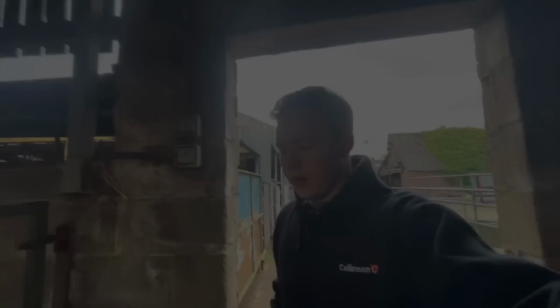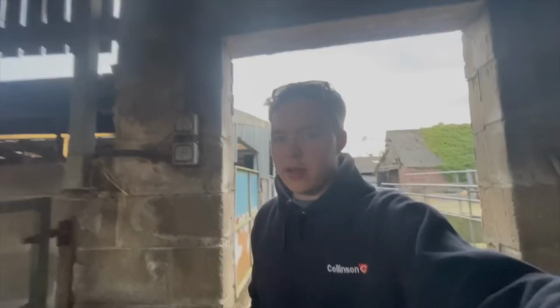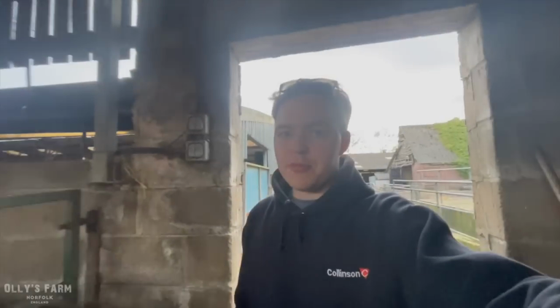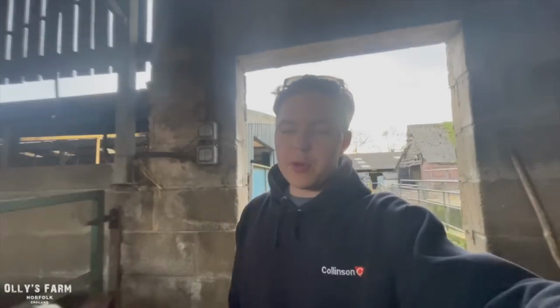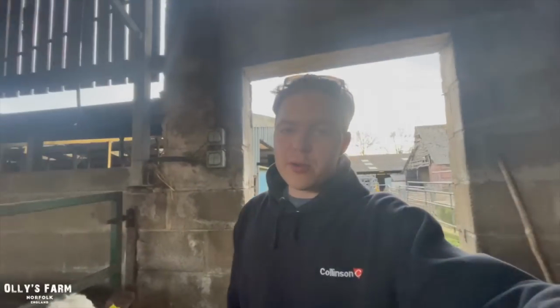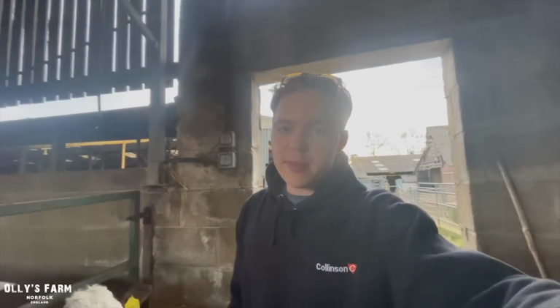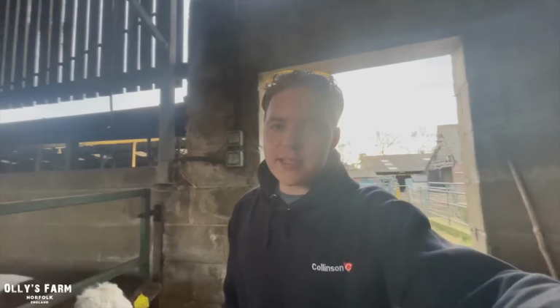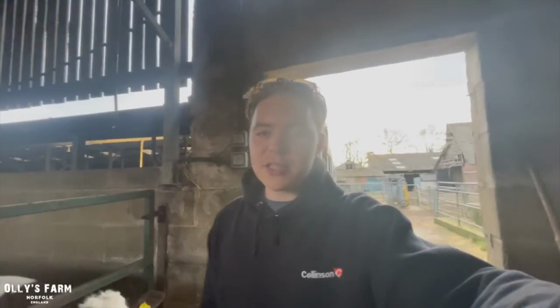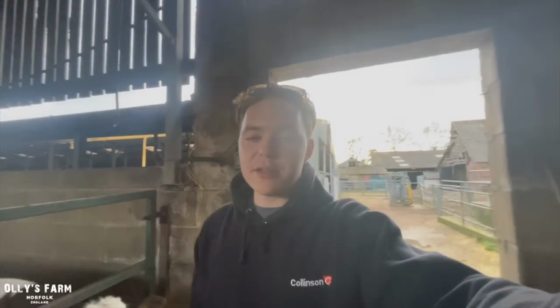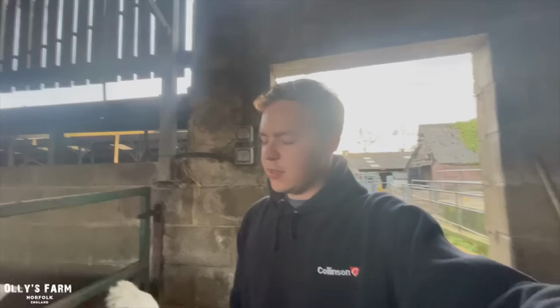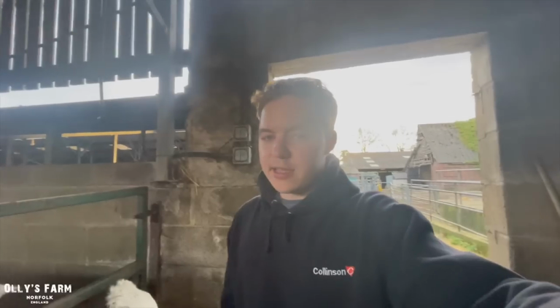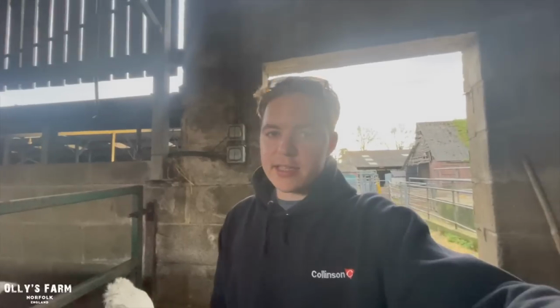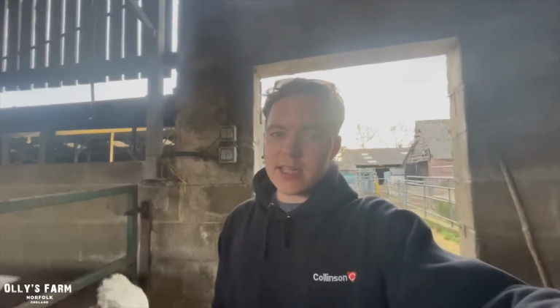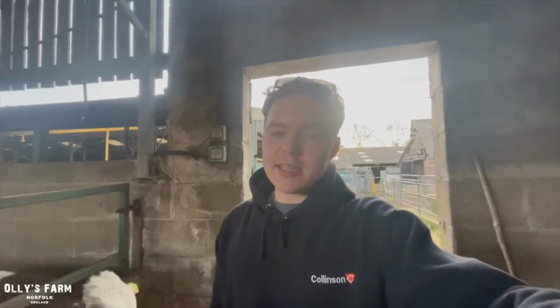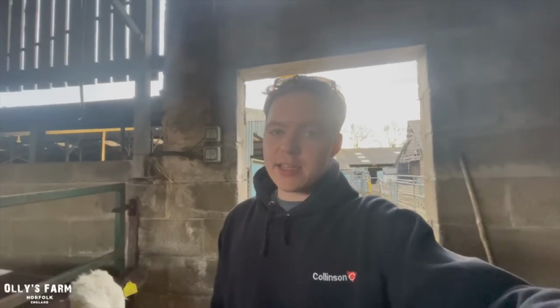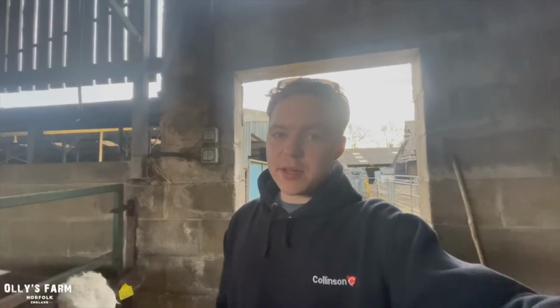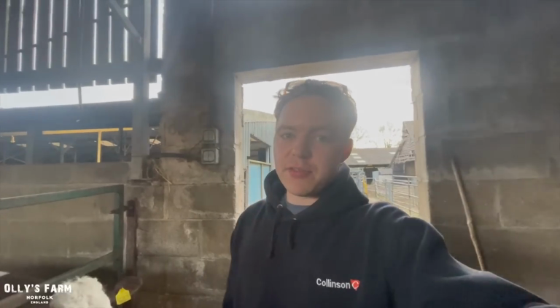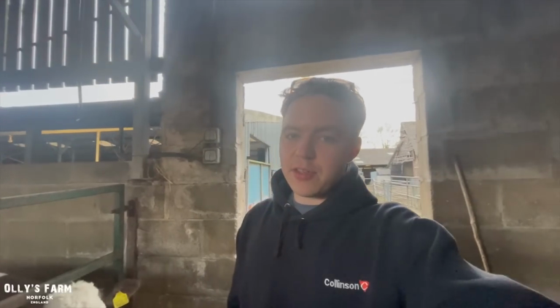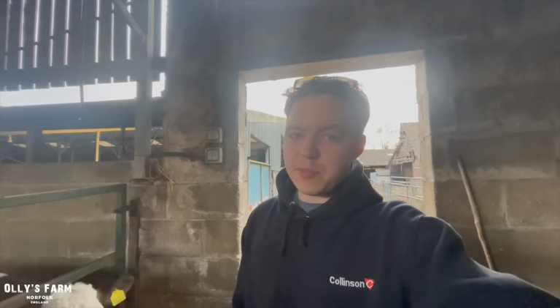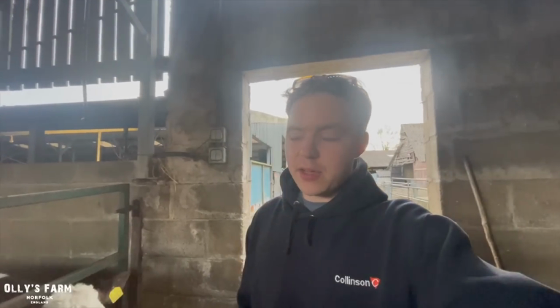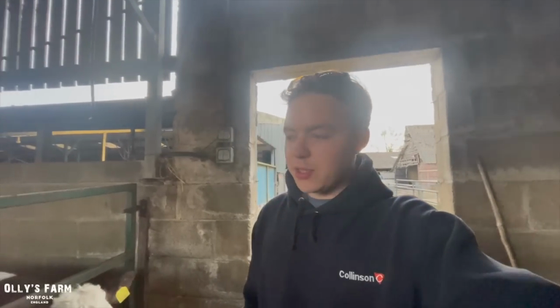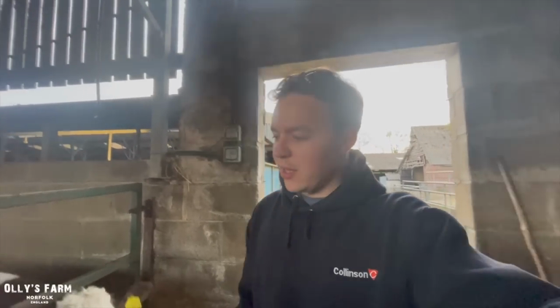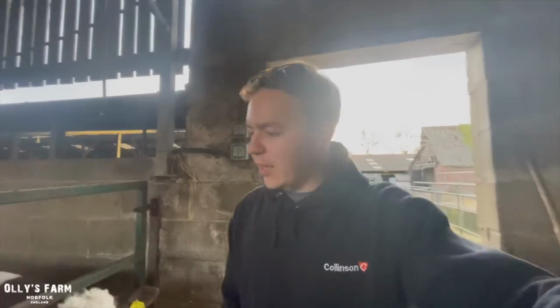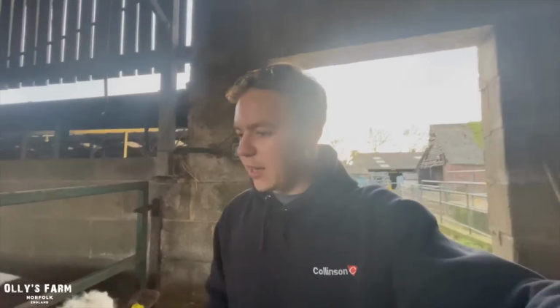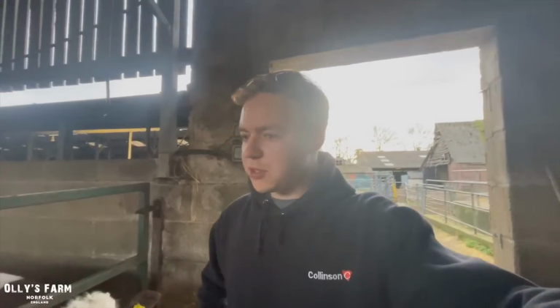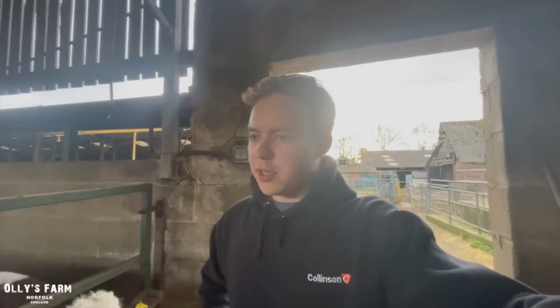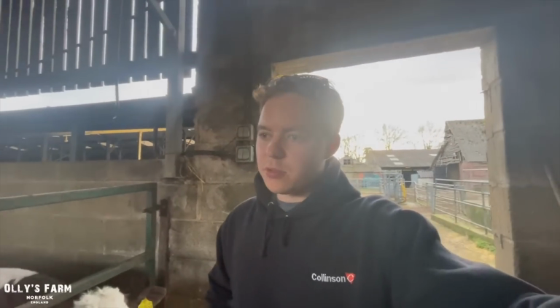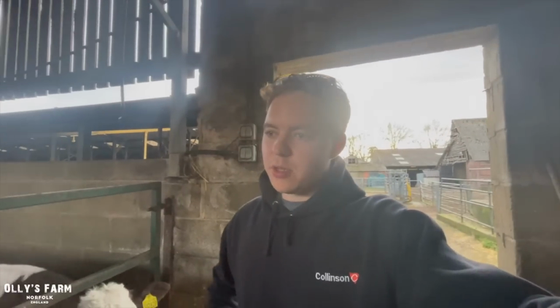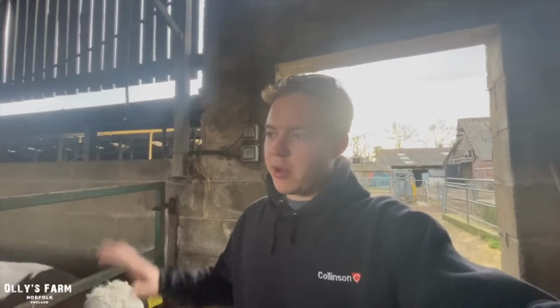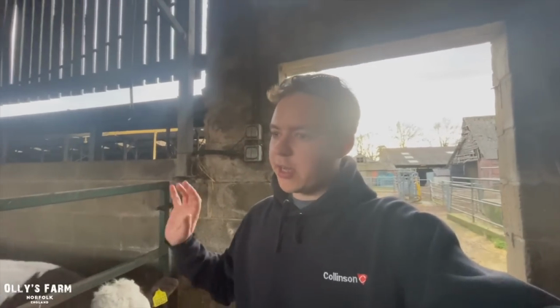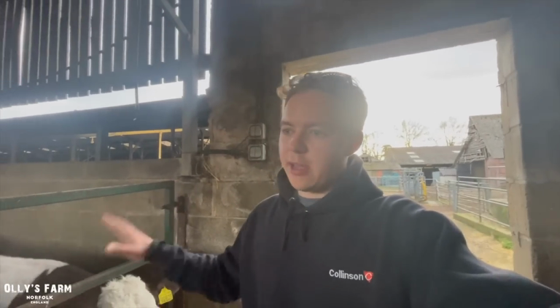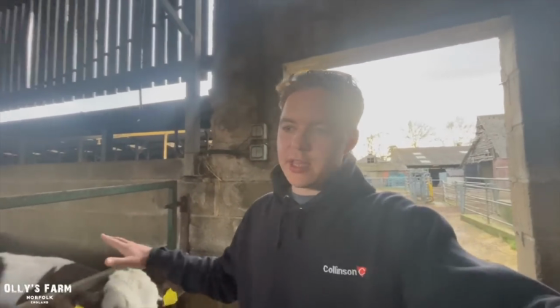Hi everyone, welcome back to the channel. Today it's Saturday the 25th of March and I just thought I'd talk to you about our calves here.